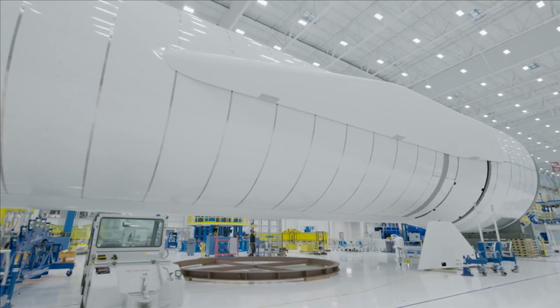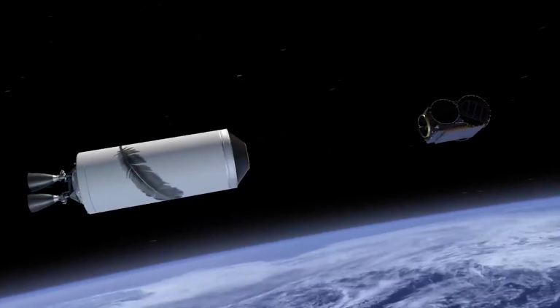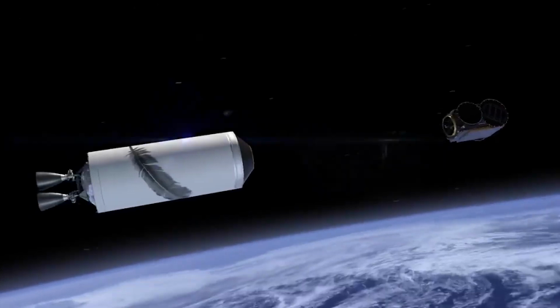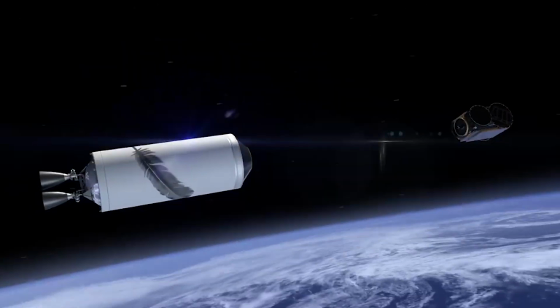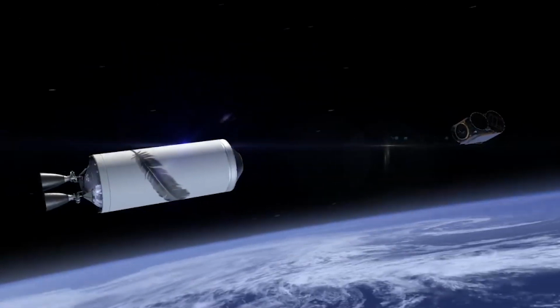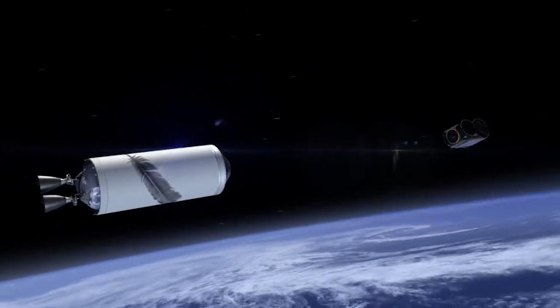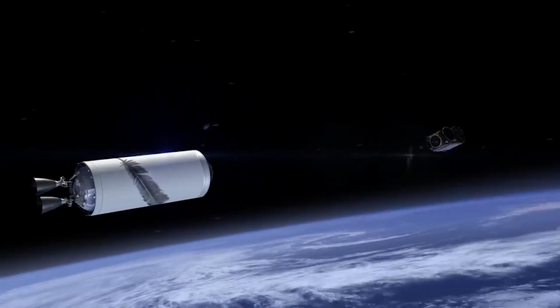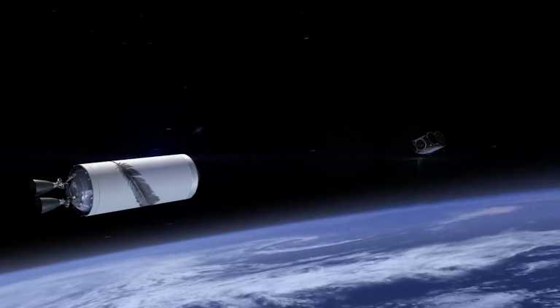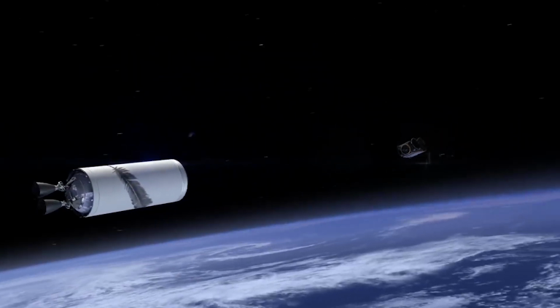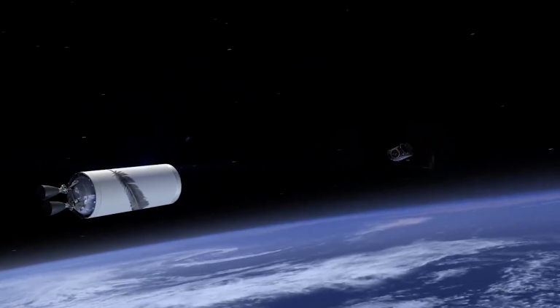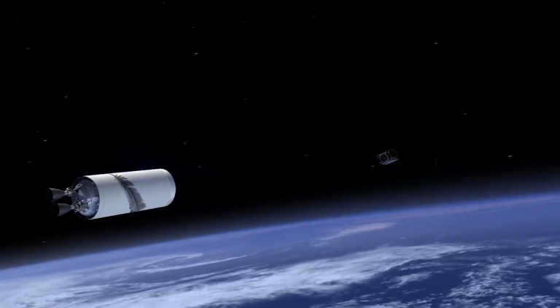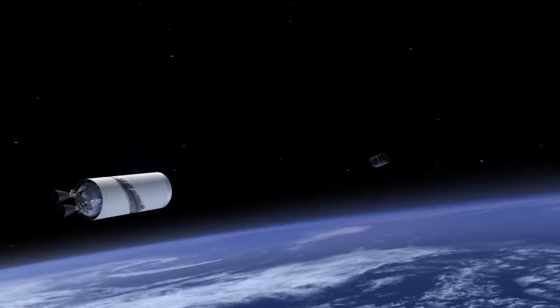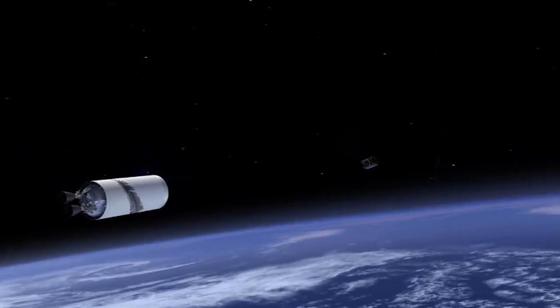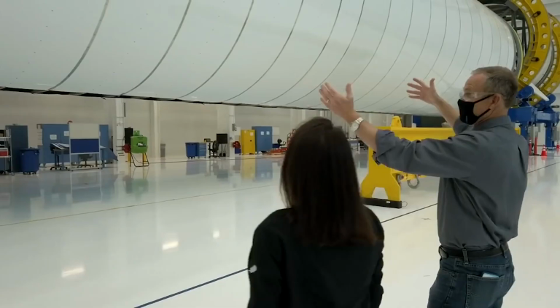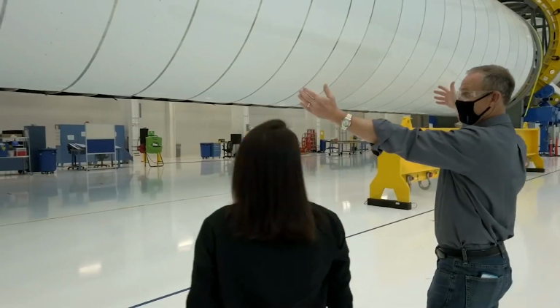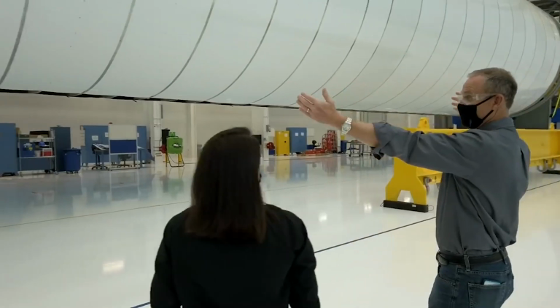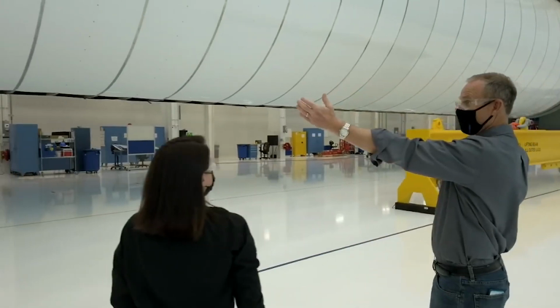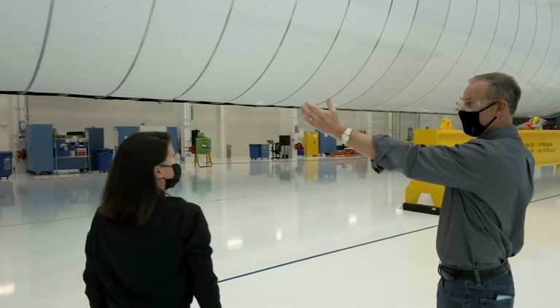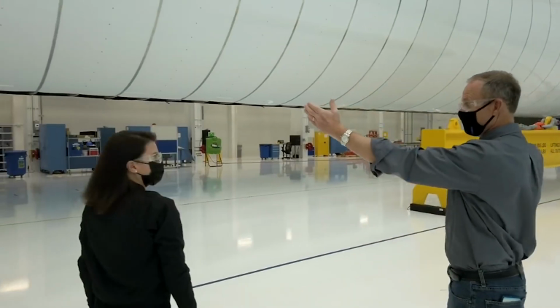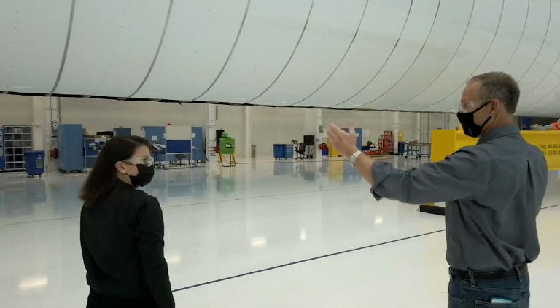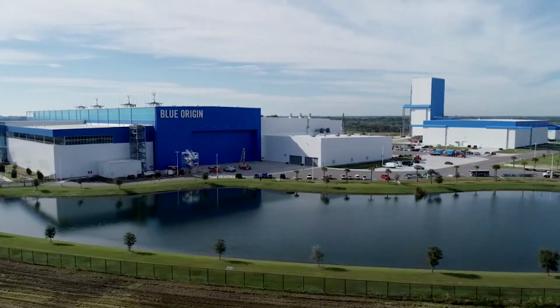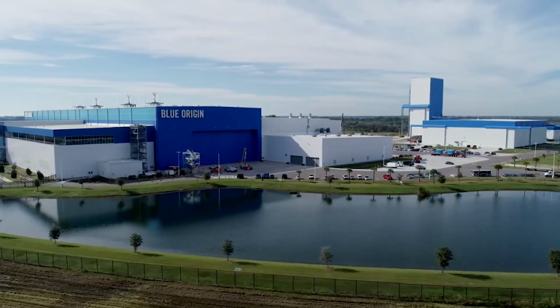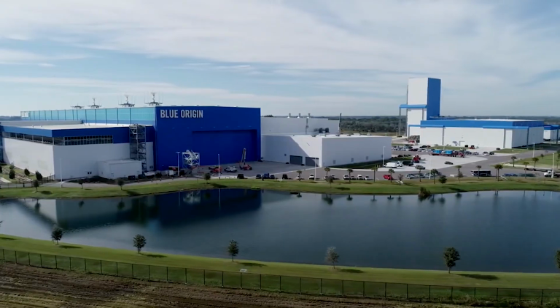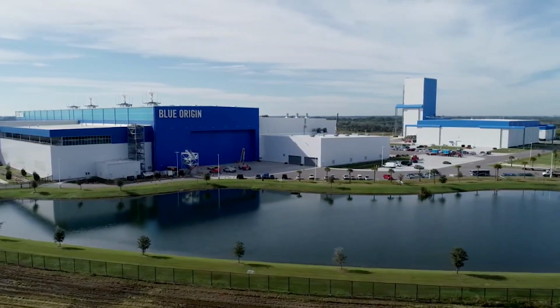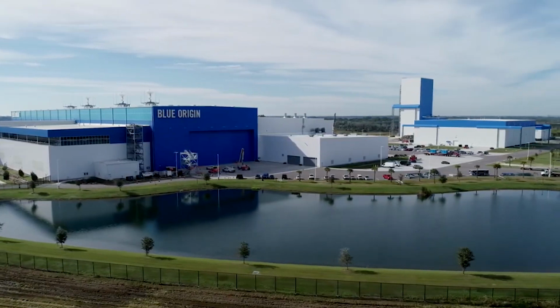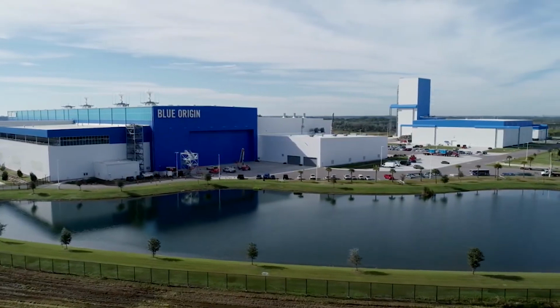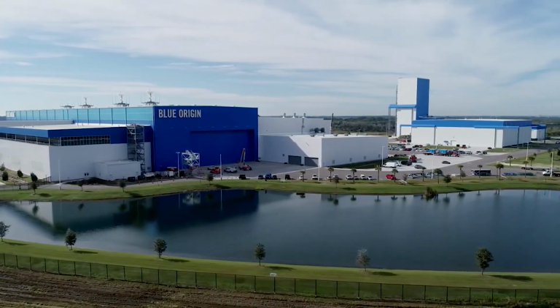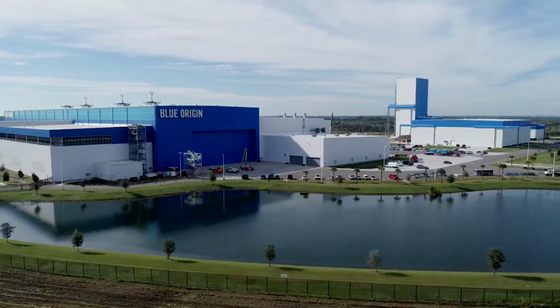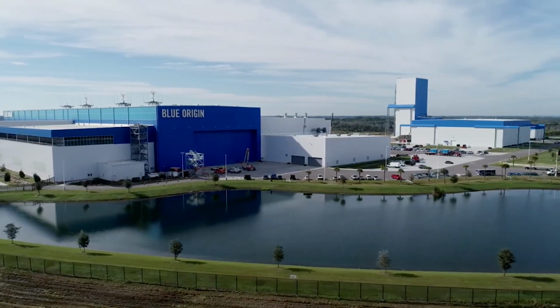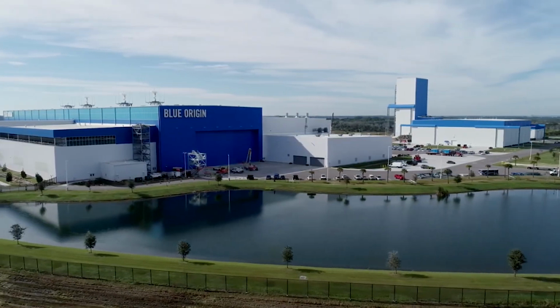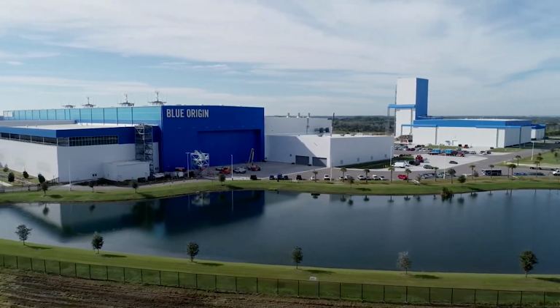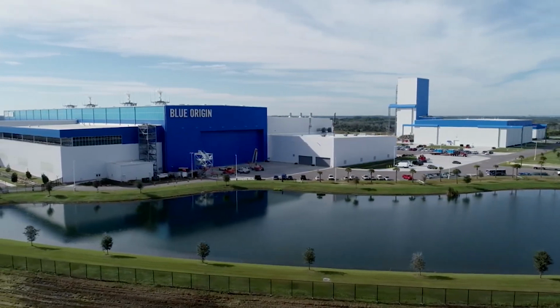Here I'll go more in-depth into this new spacecraft, what makes it unique, its place within Blue Origin's business, and more.